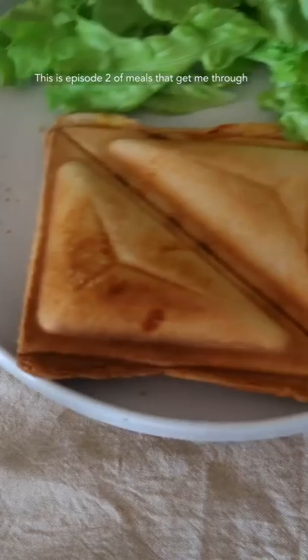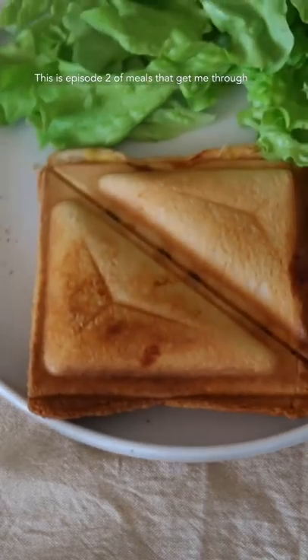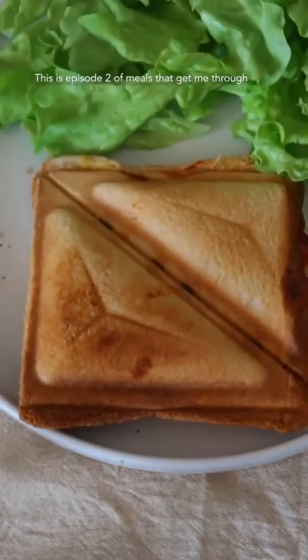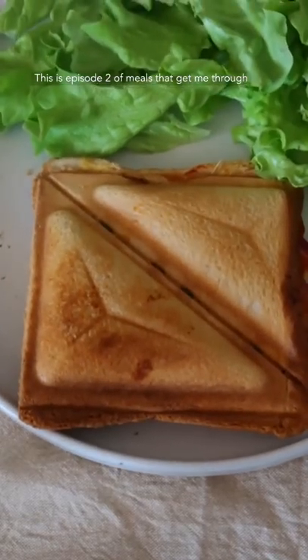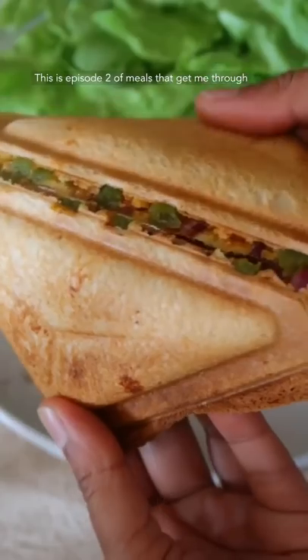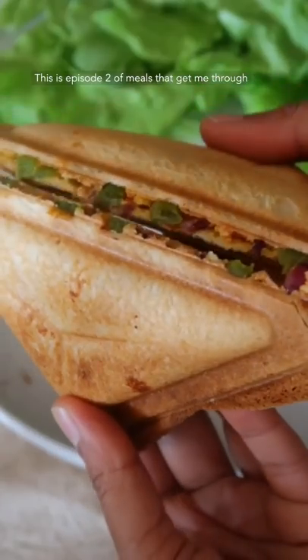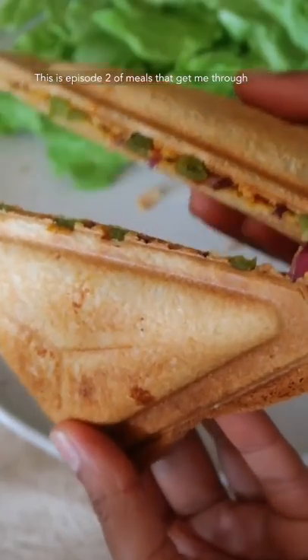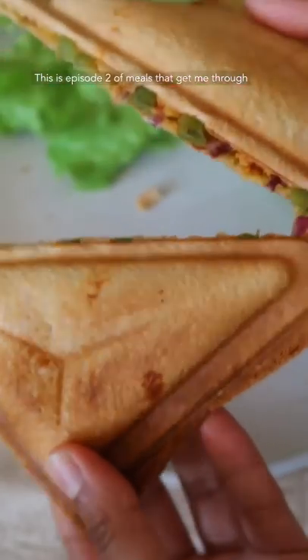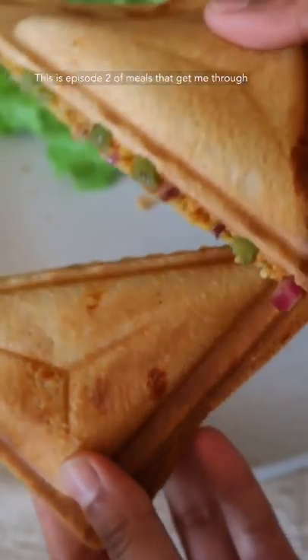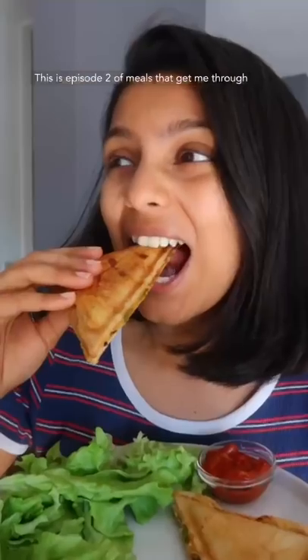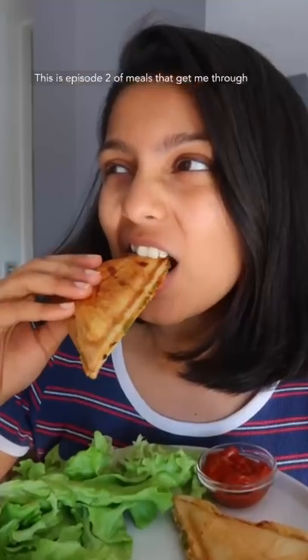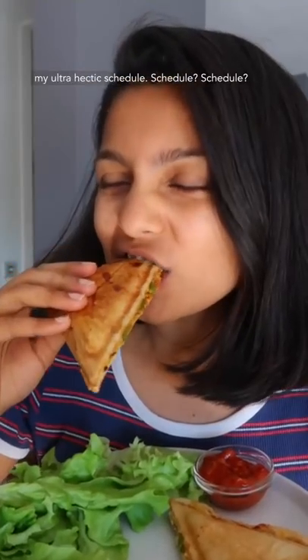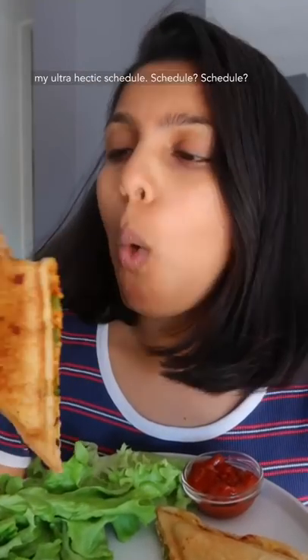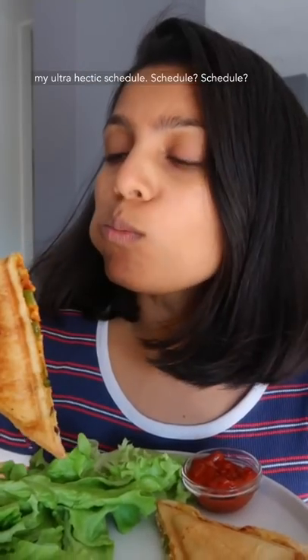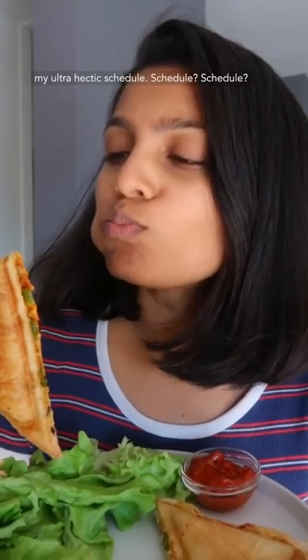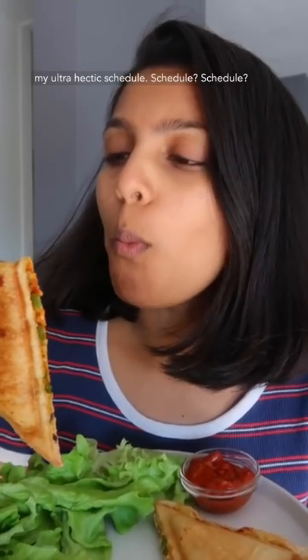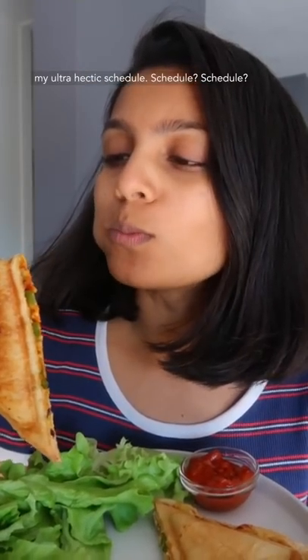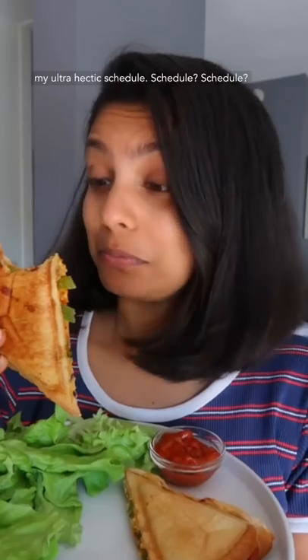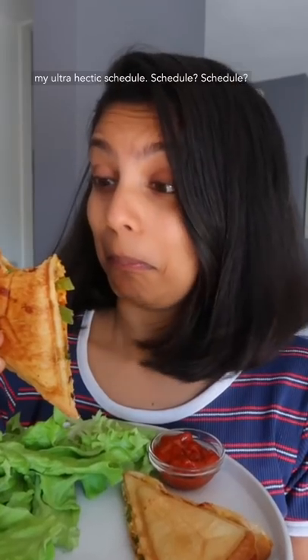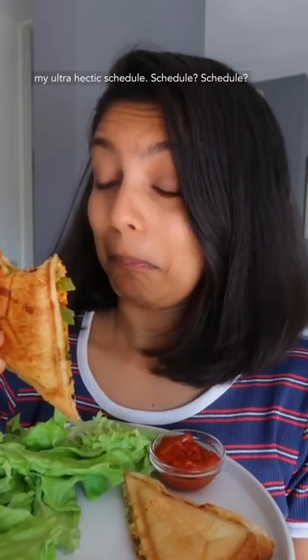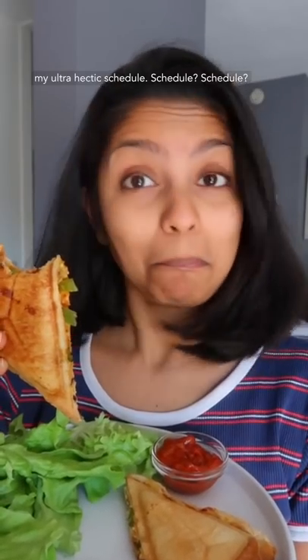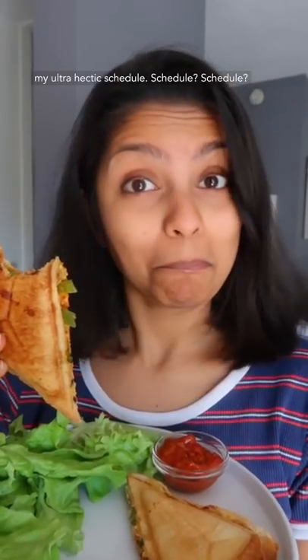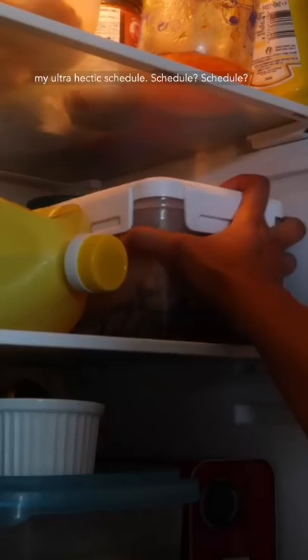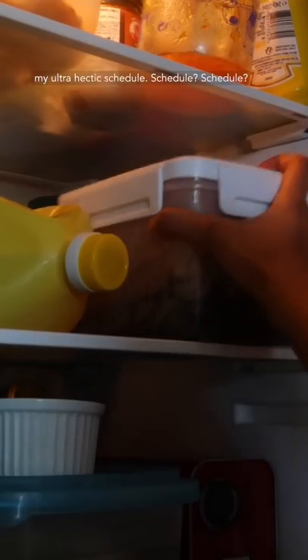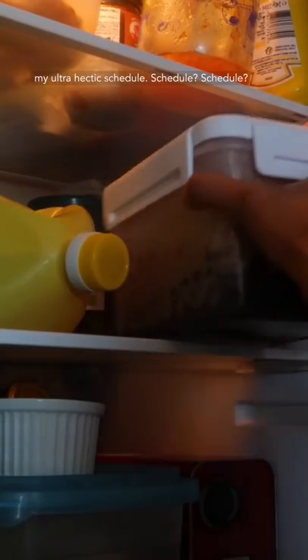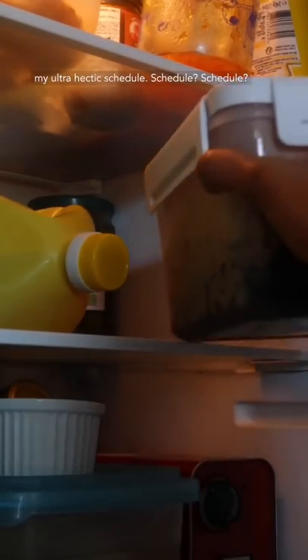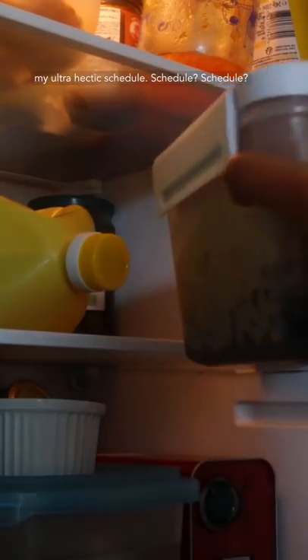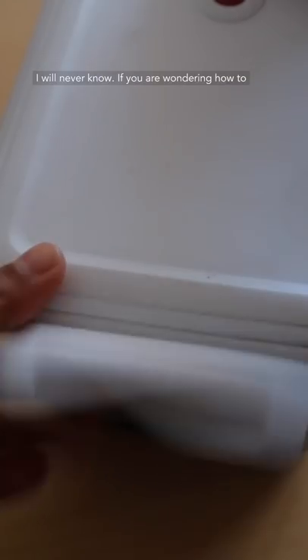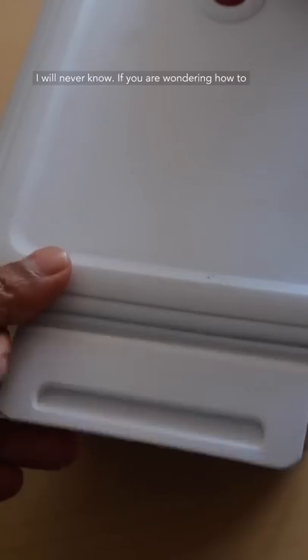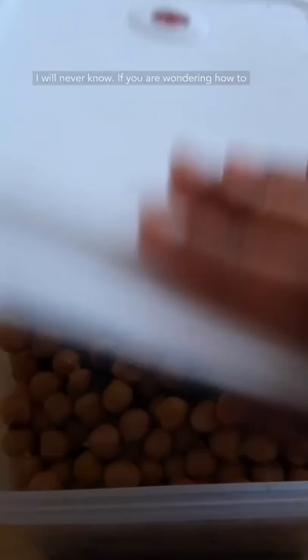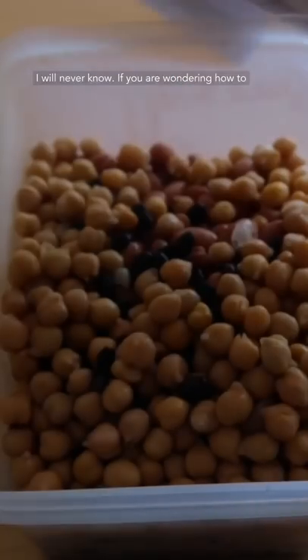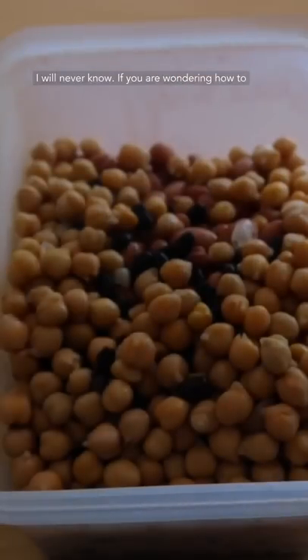This is episode 2 of meals that get me through my ultra hectic schedule. Schedule? Schedule? Eh, we'll never know.